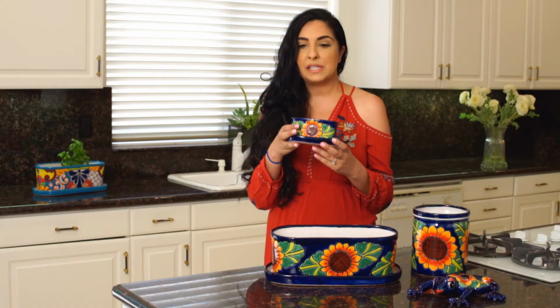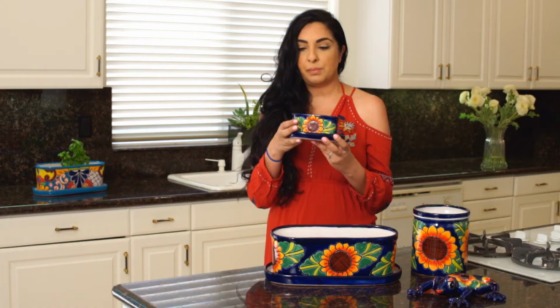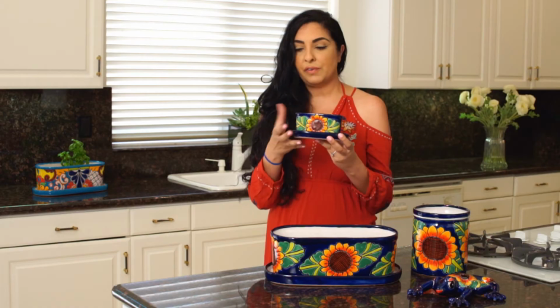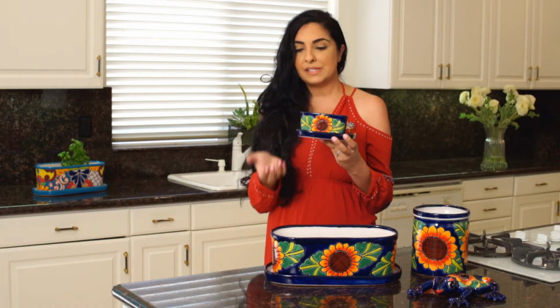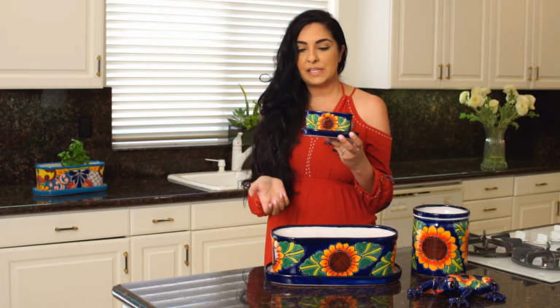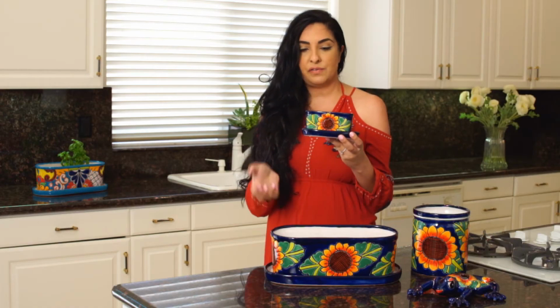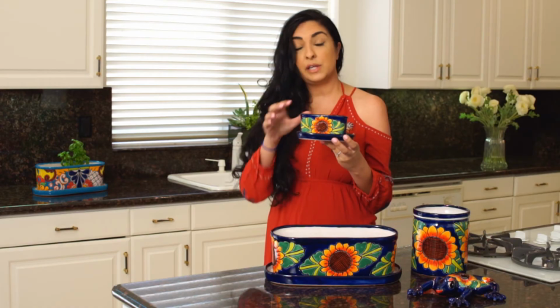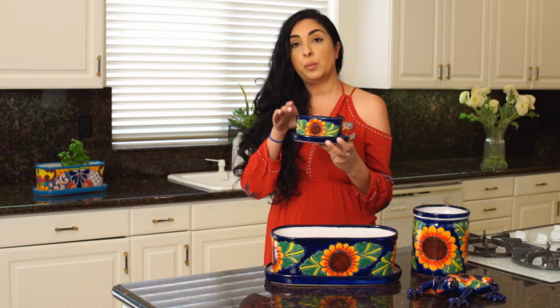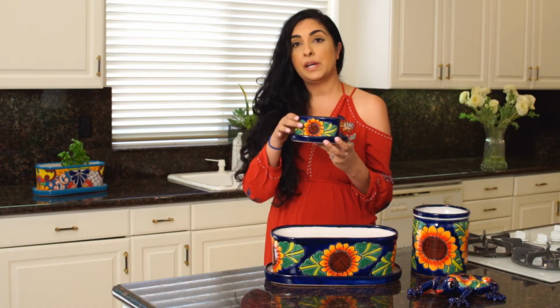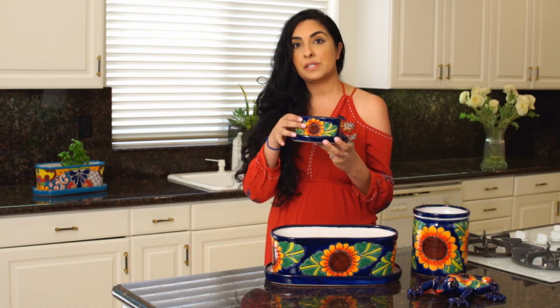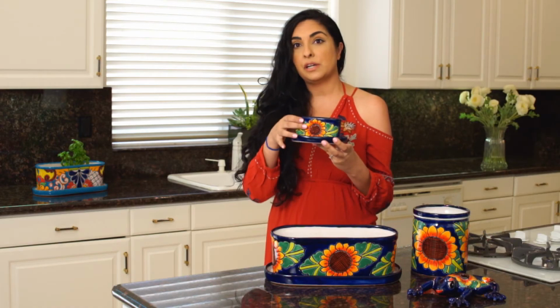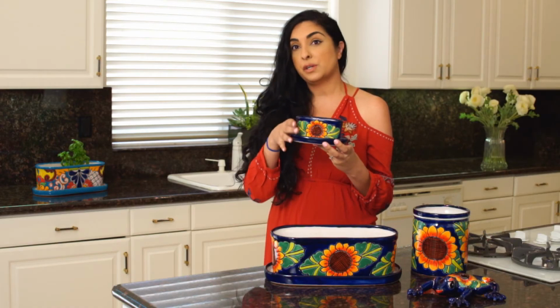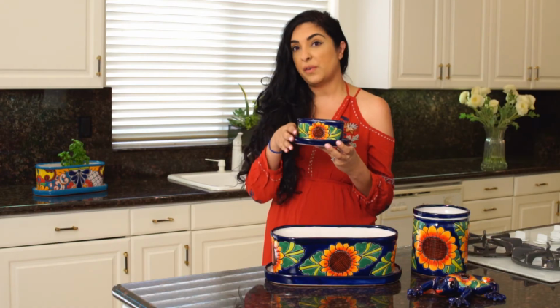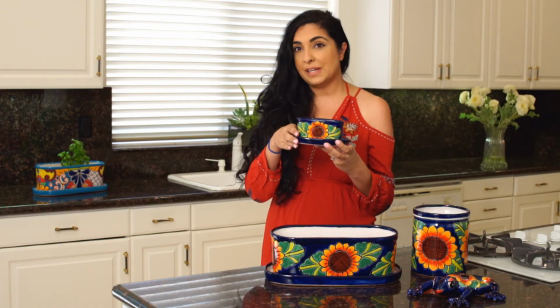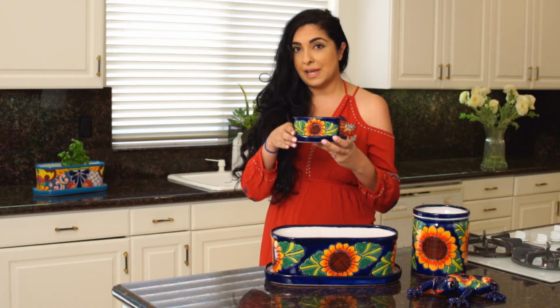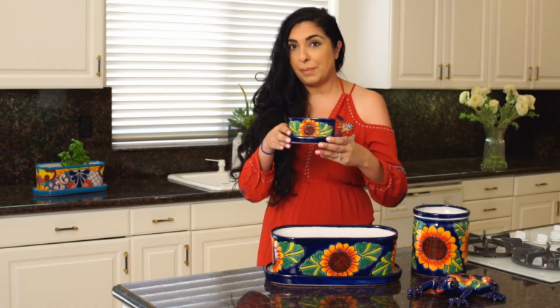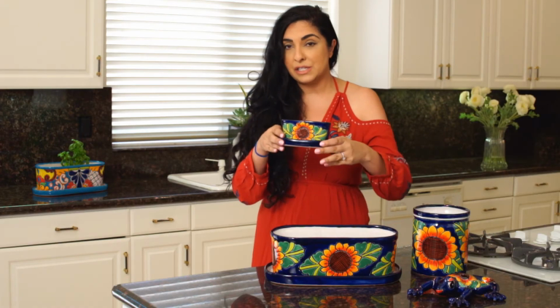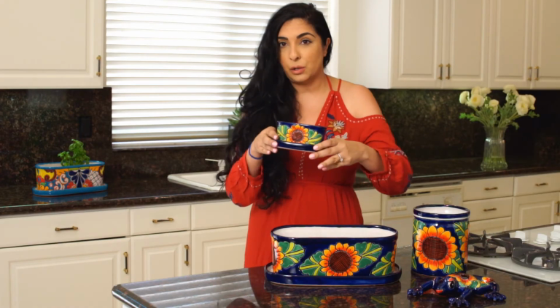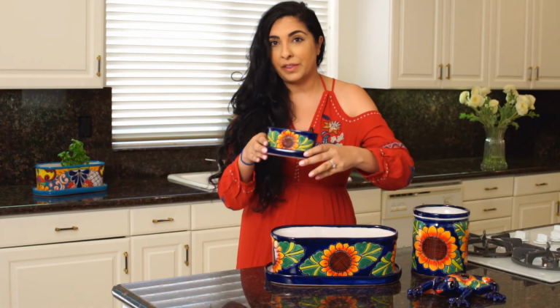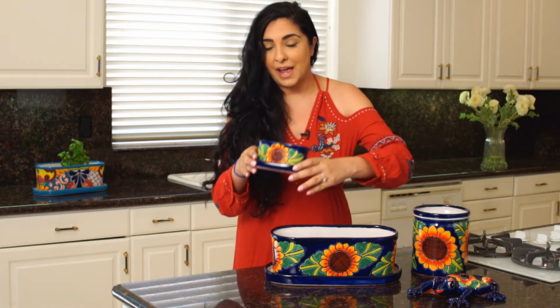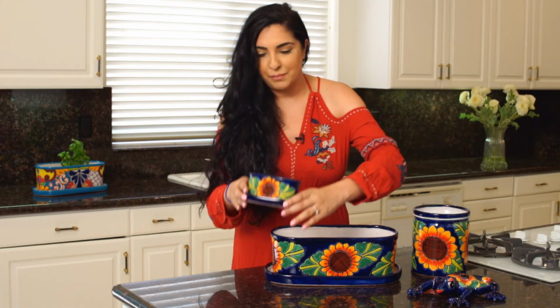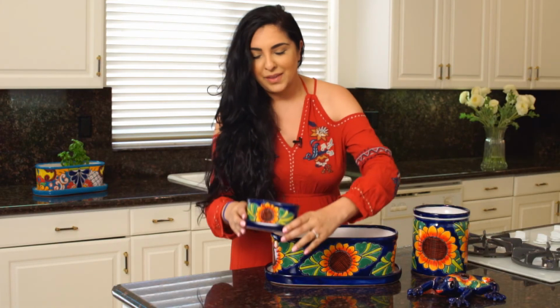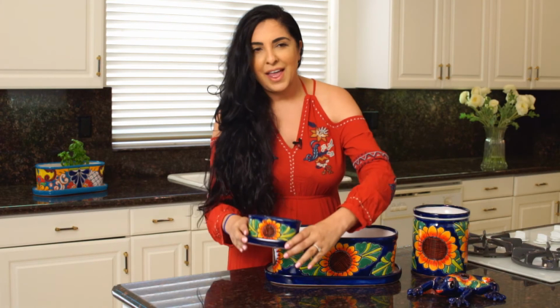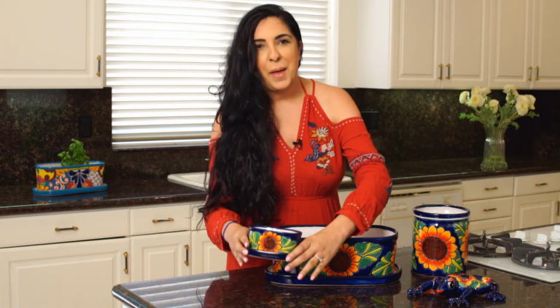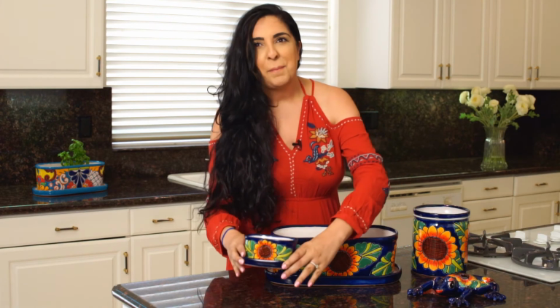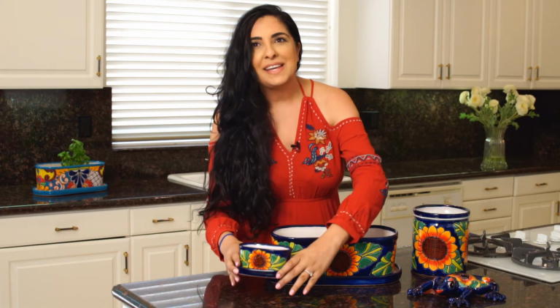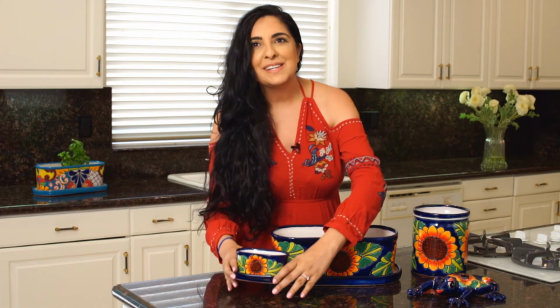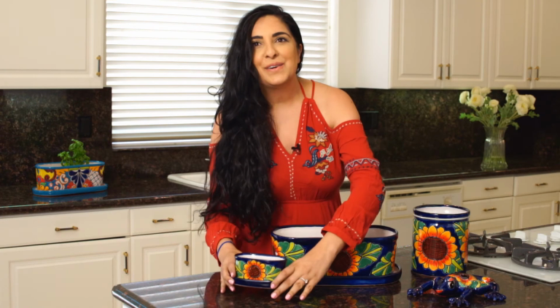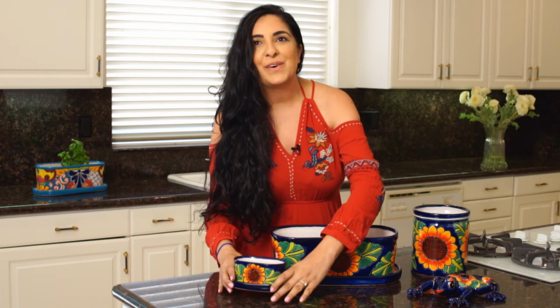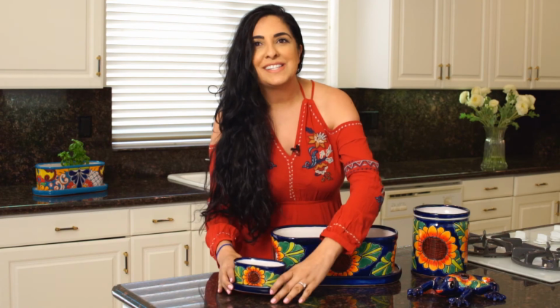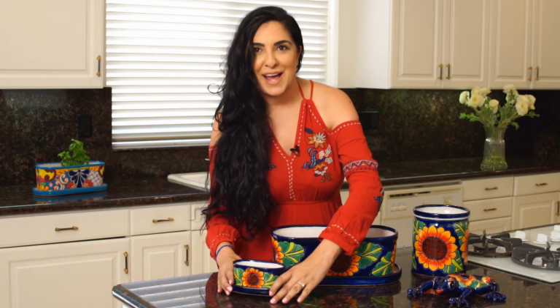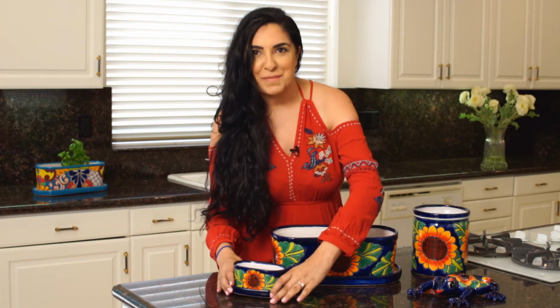It's the perfect size to fit on your window sill to grow things like basil or thyme.